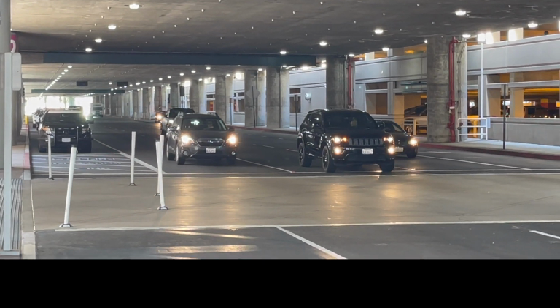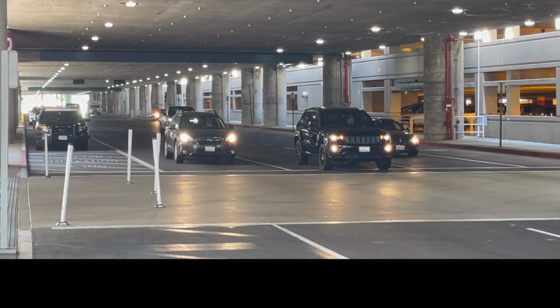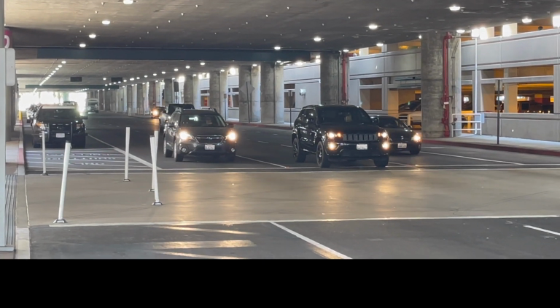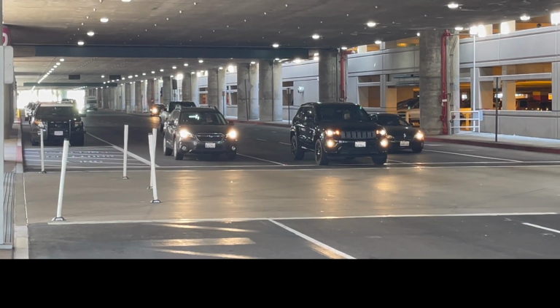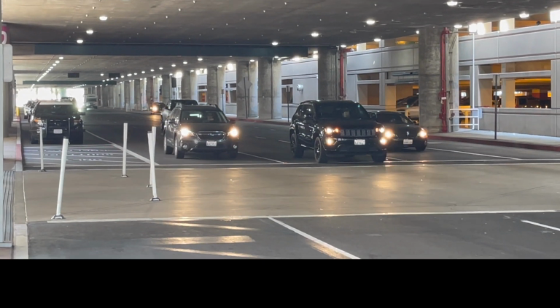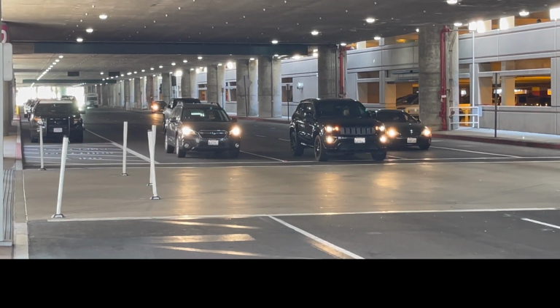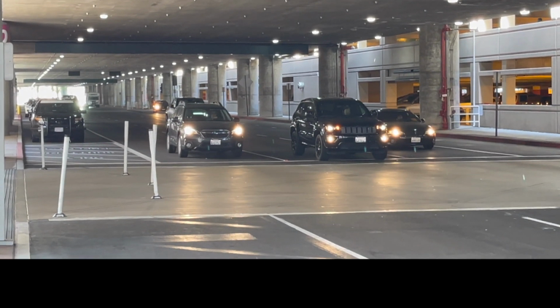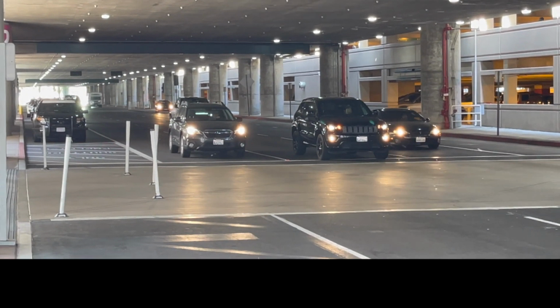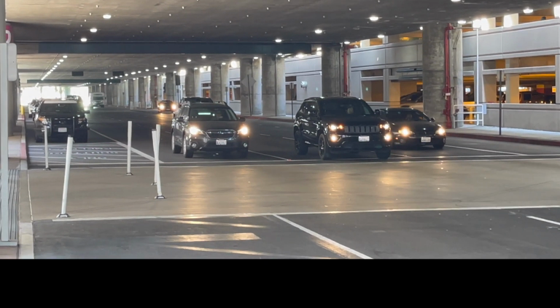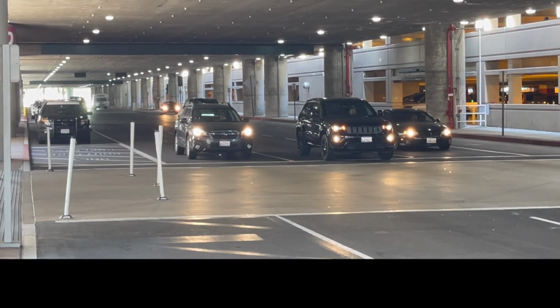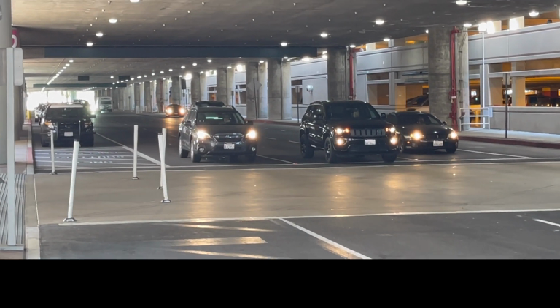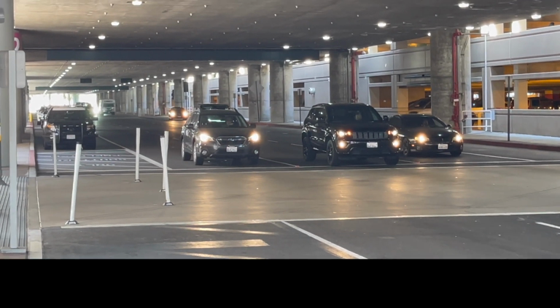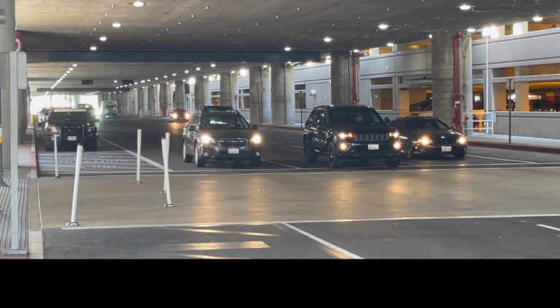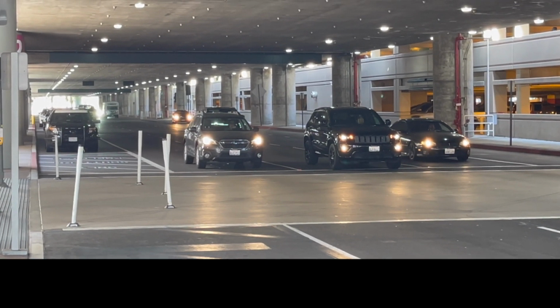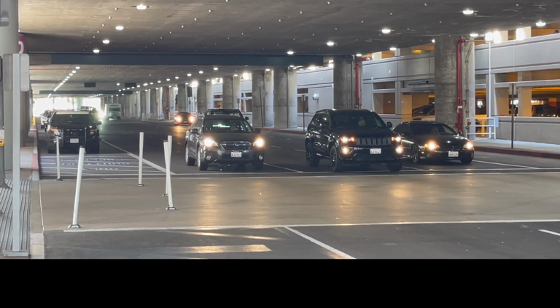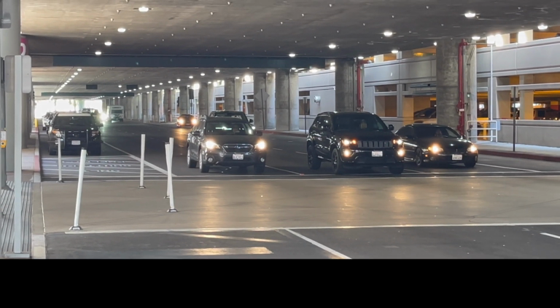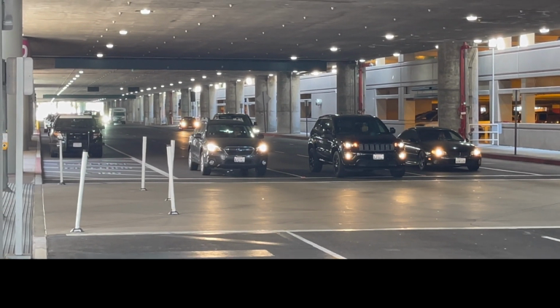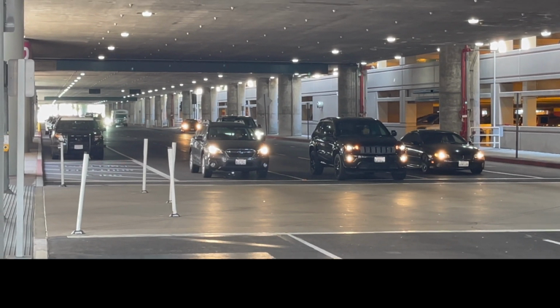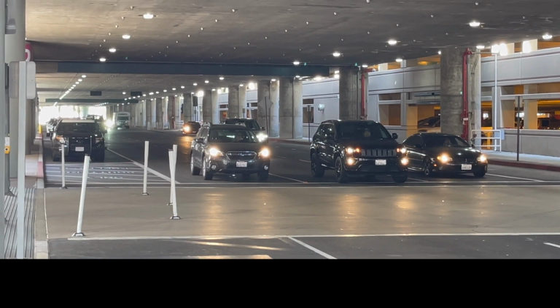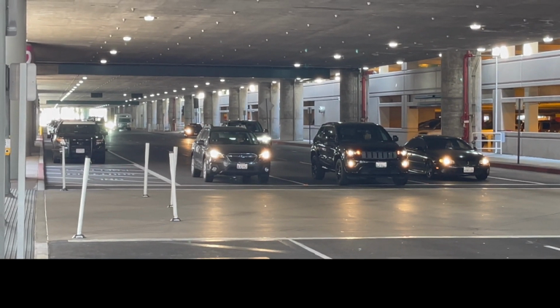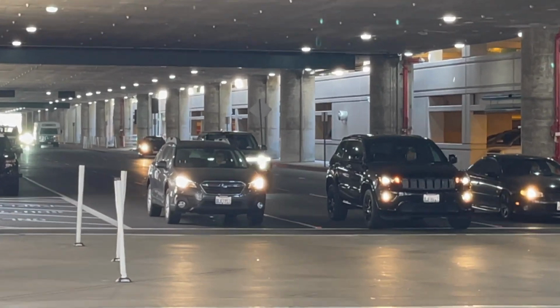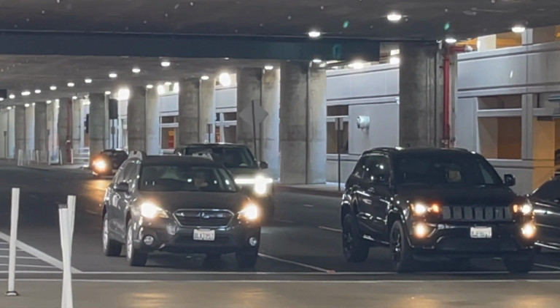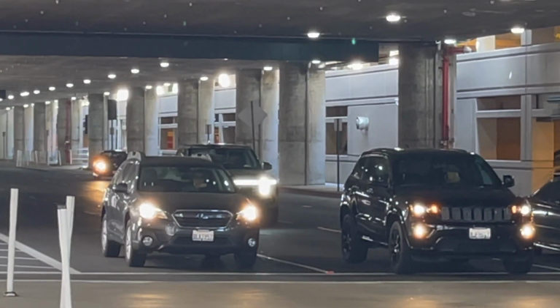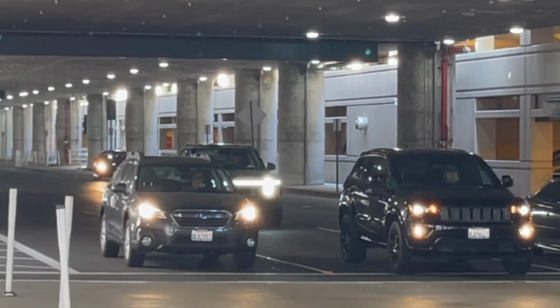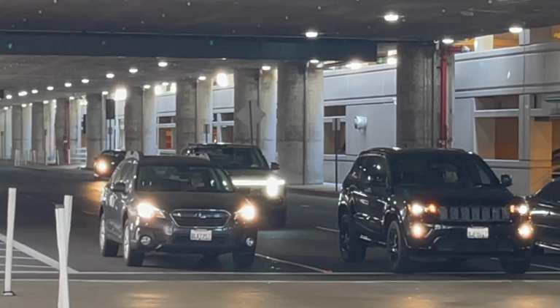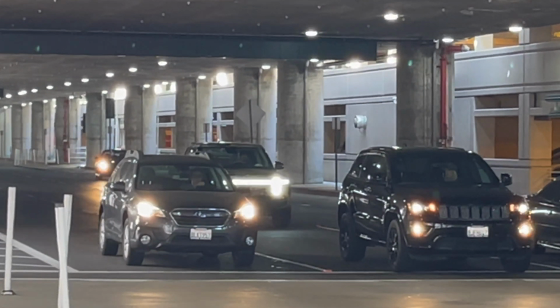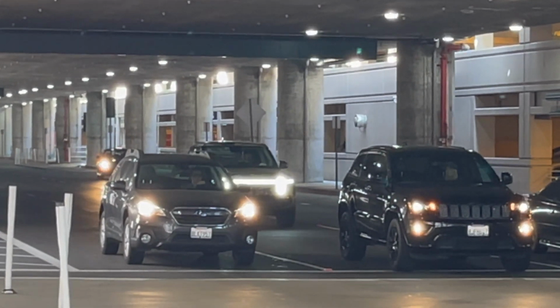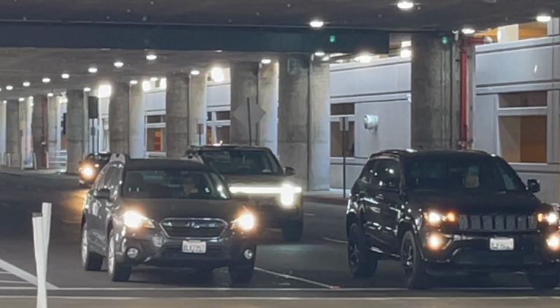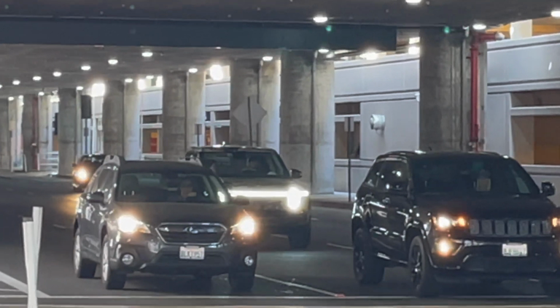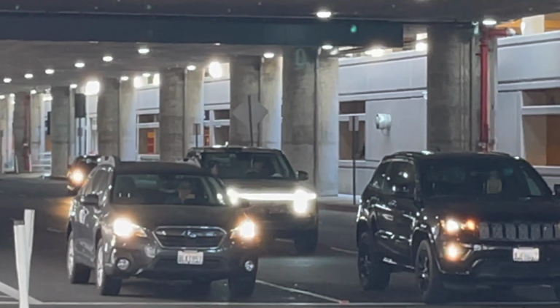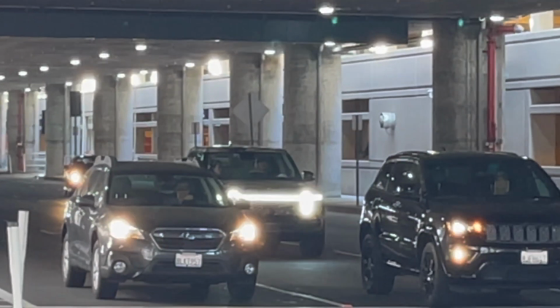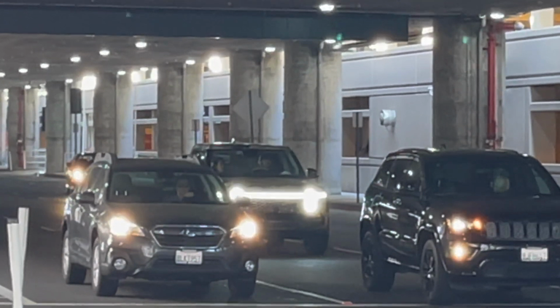Whoa, do you see that? What is that? I've never seen a car like that before.